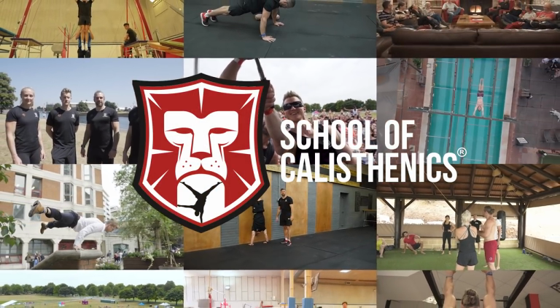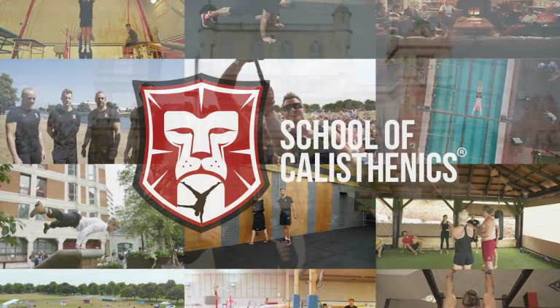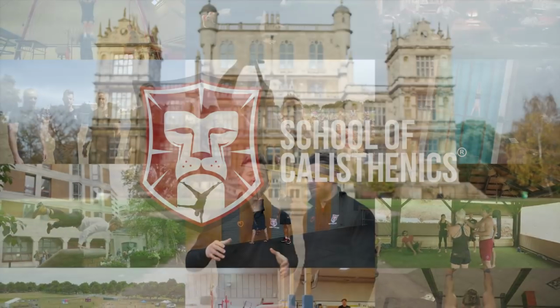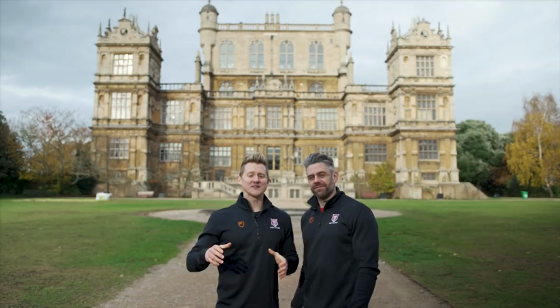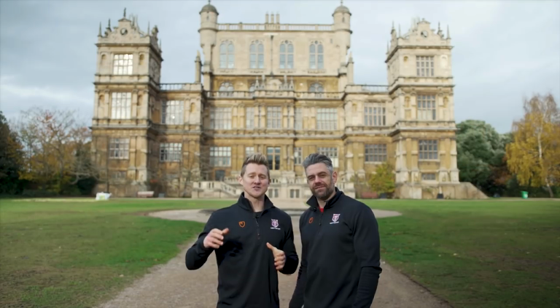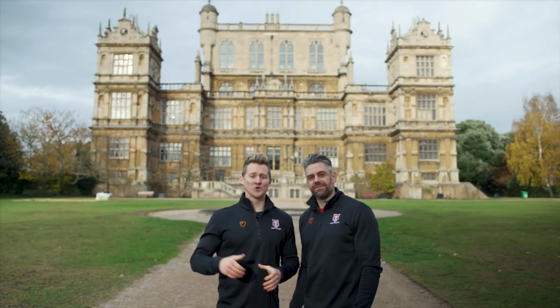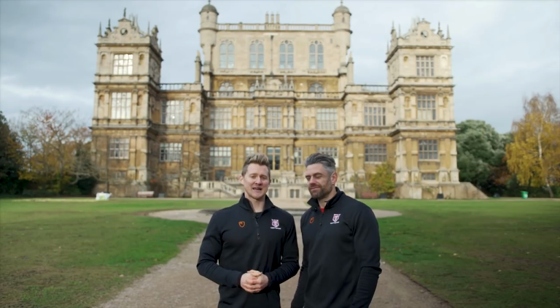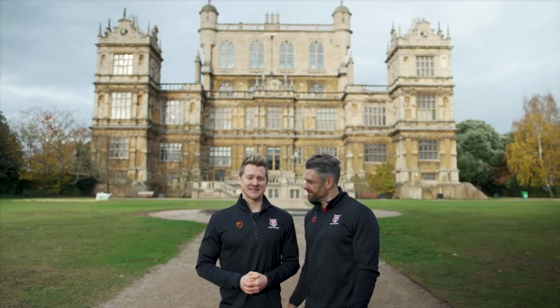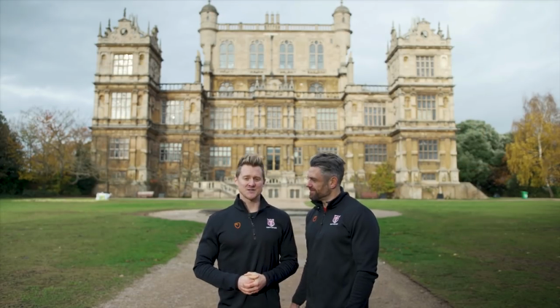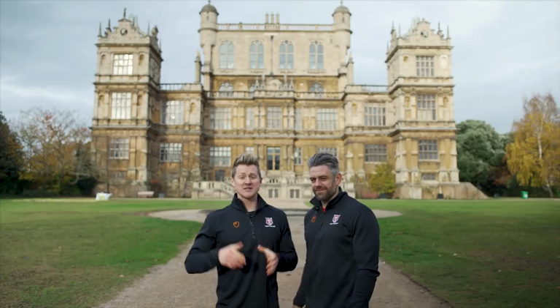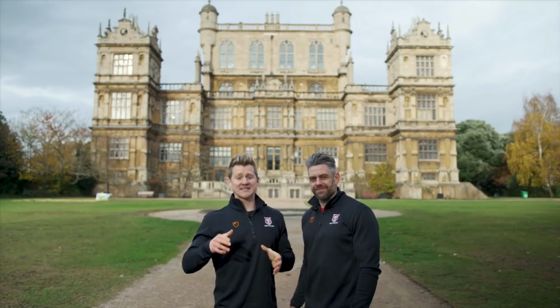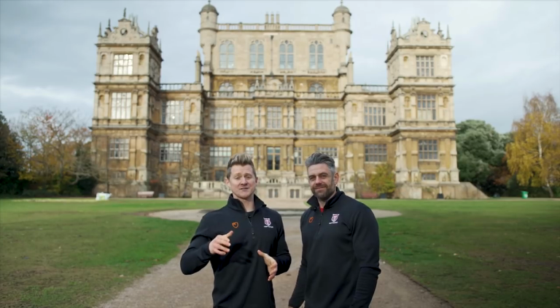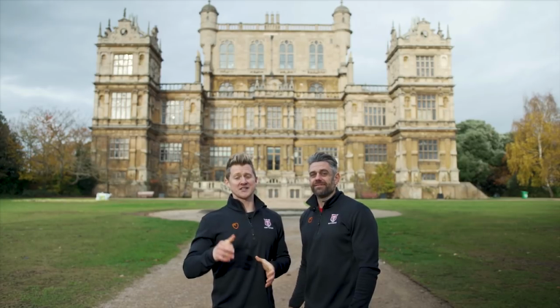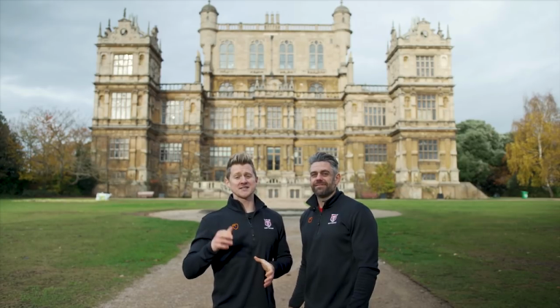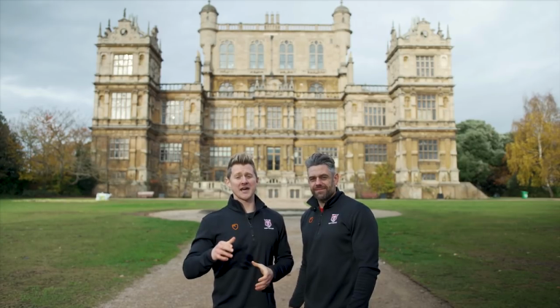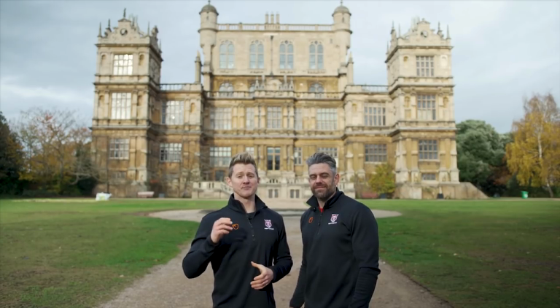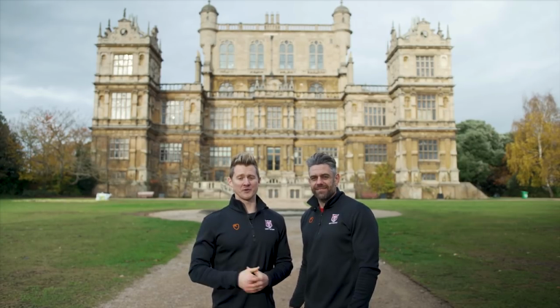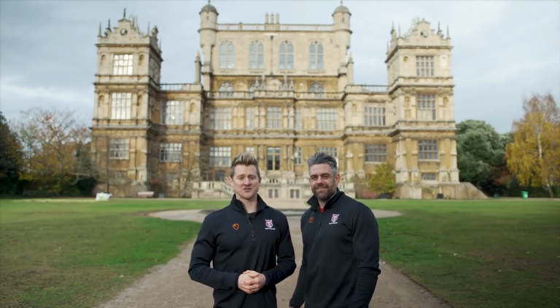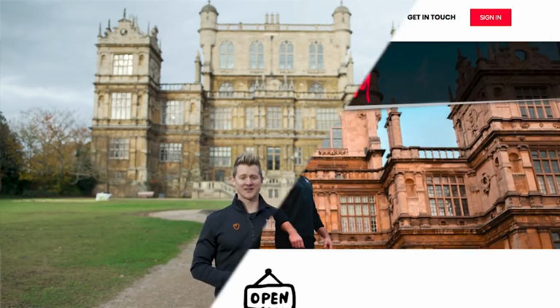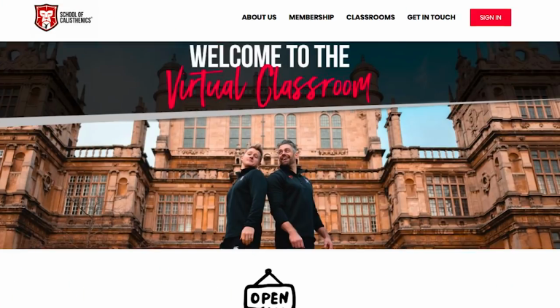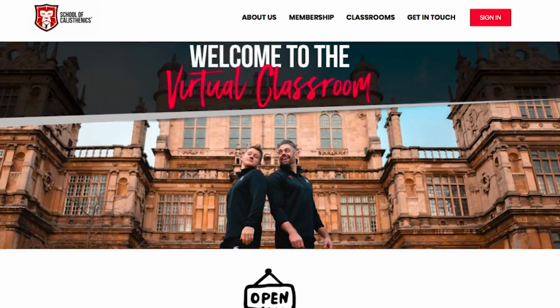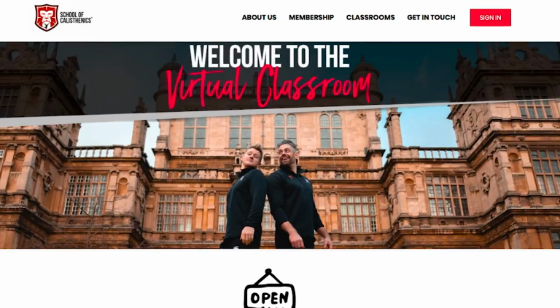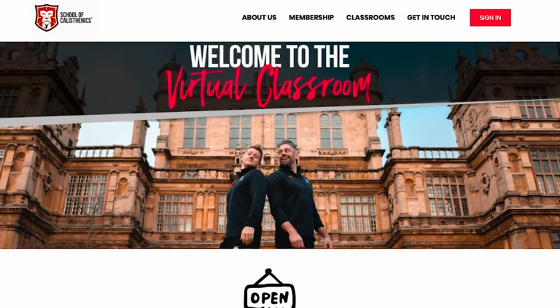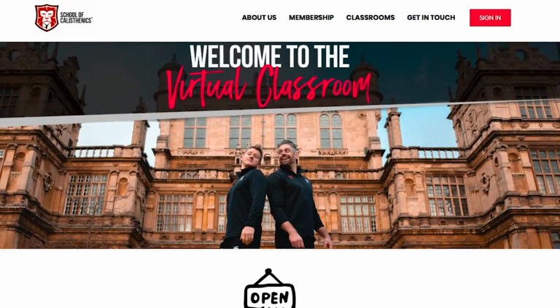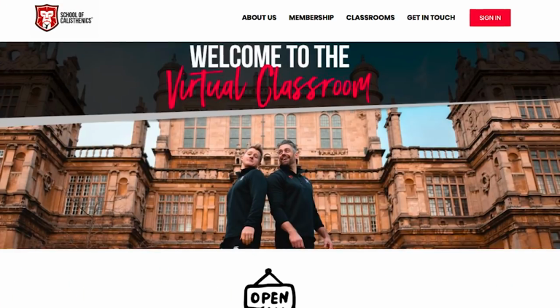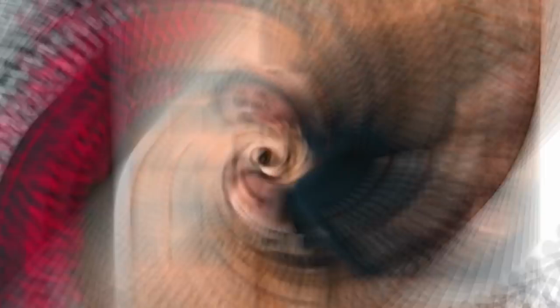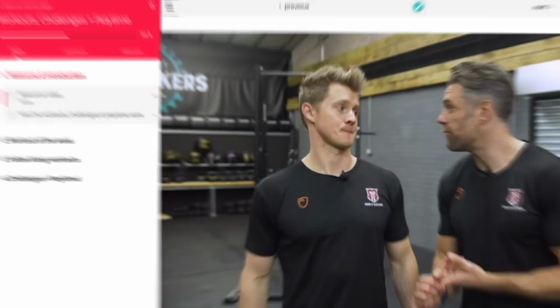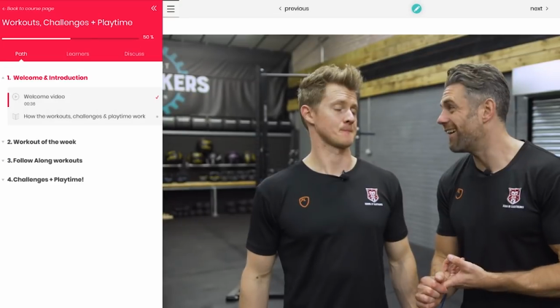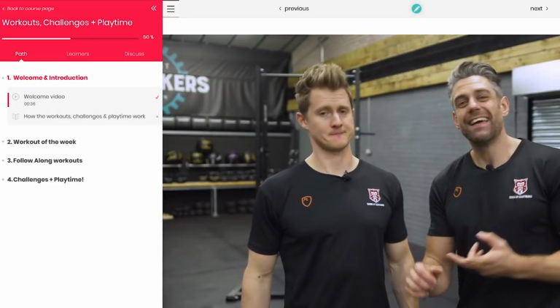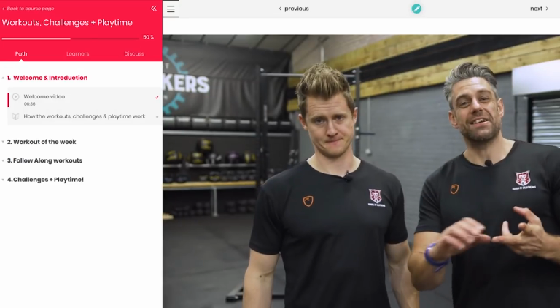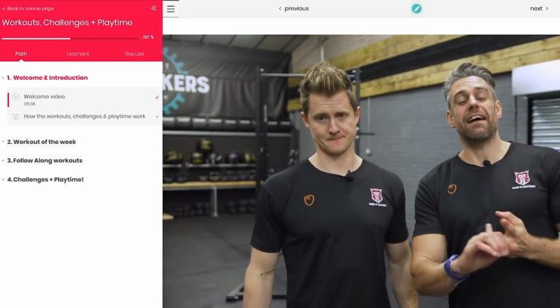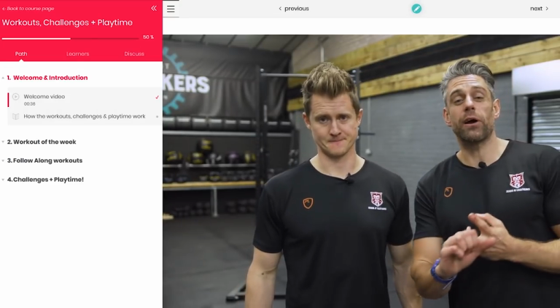When we started the School of Calisthenics we set out to change the game in bodyweight training. Welcome to the School of Calisthenics virtual classroom.